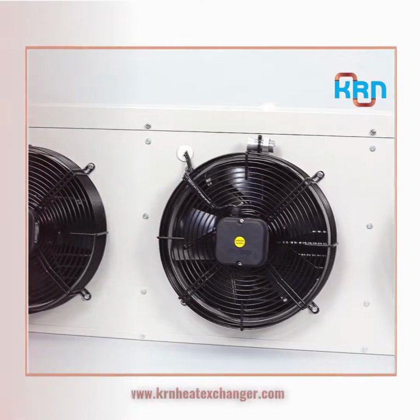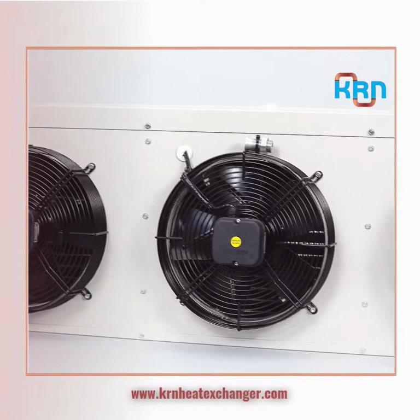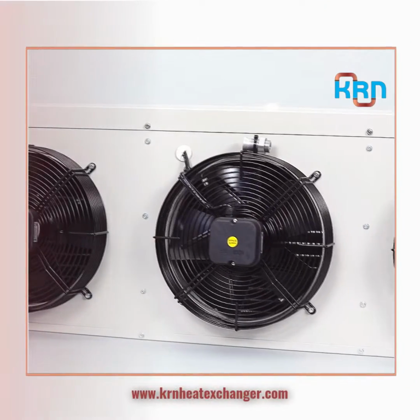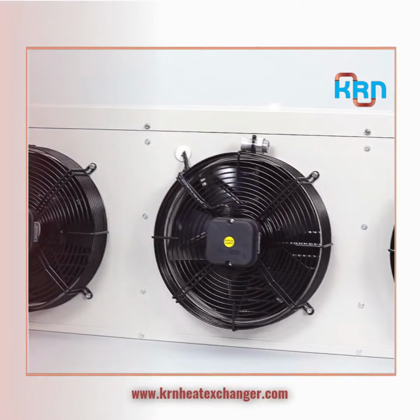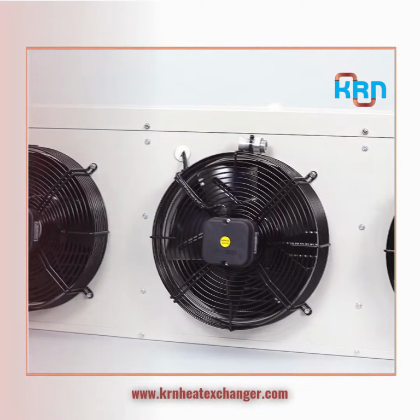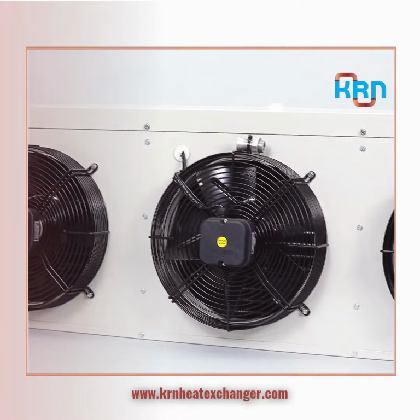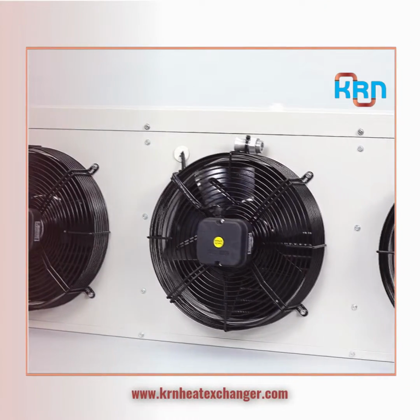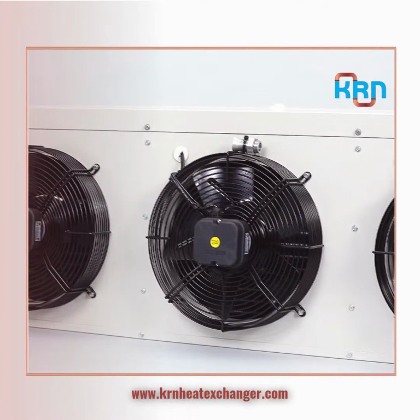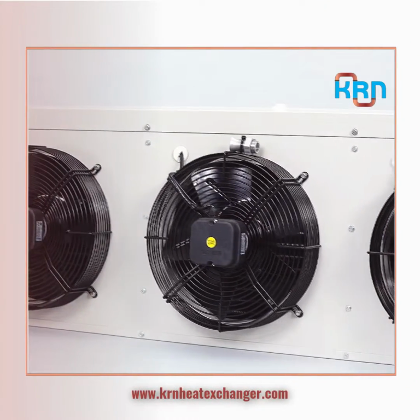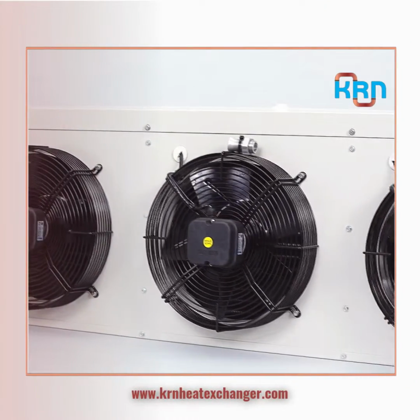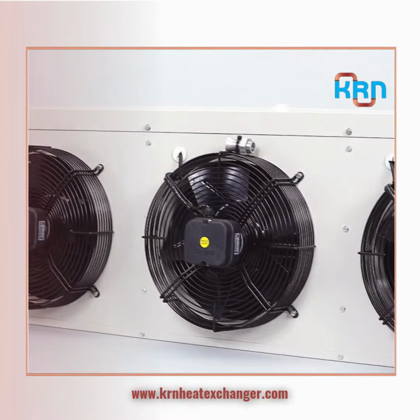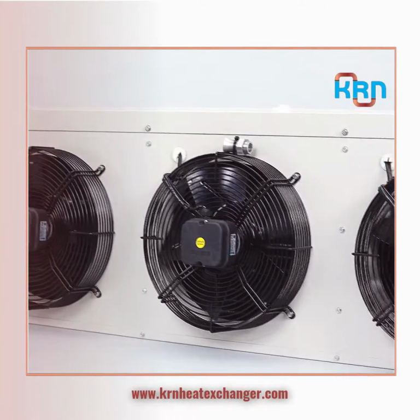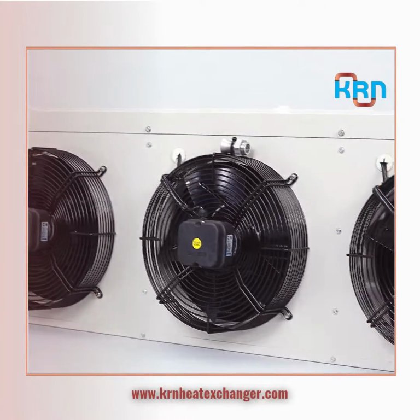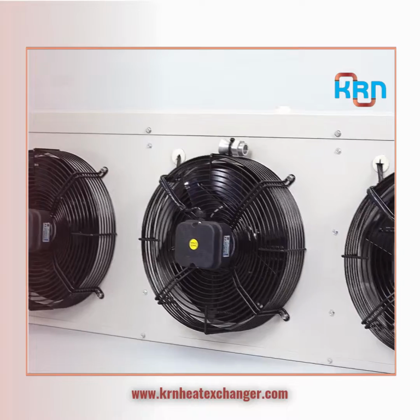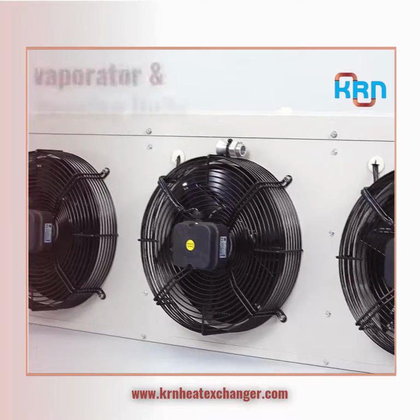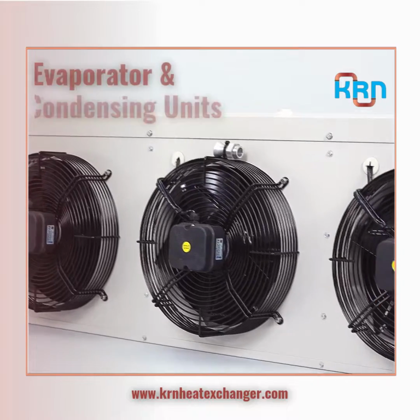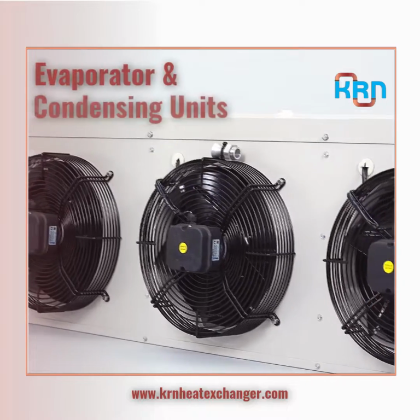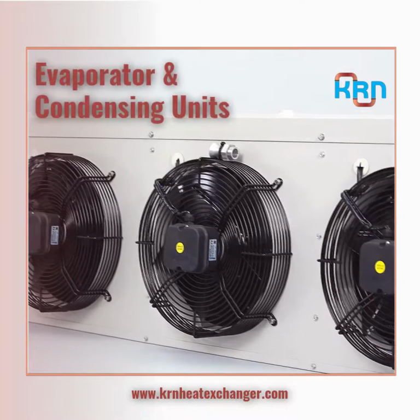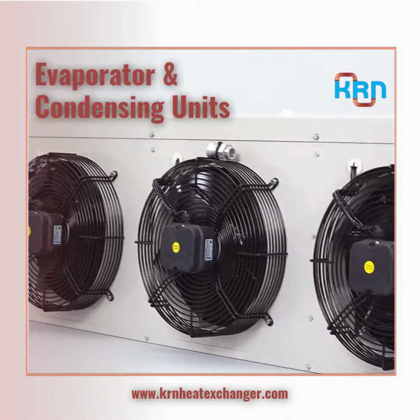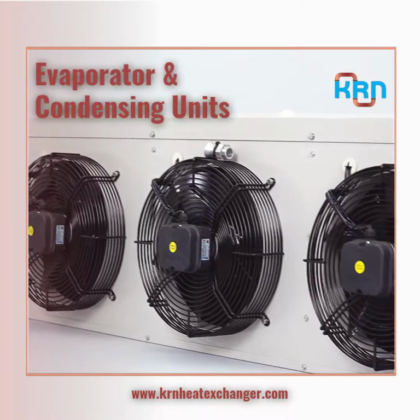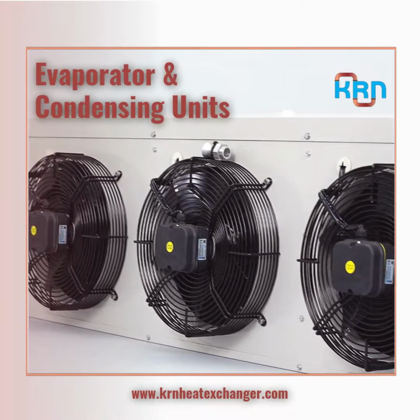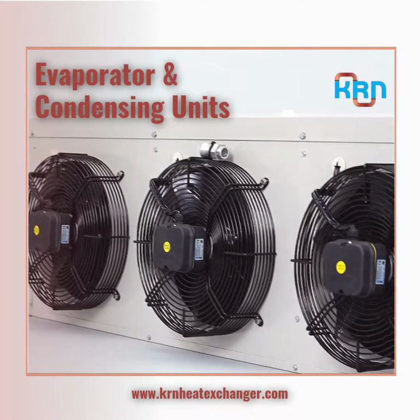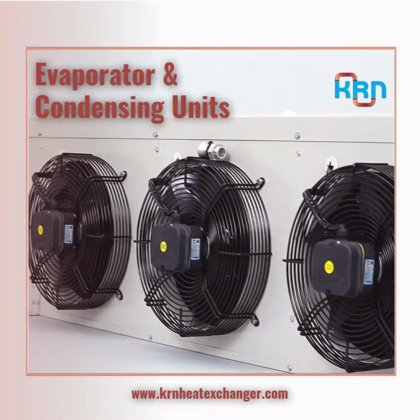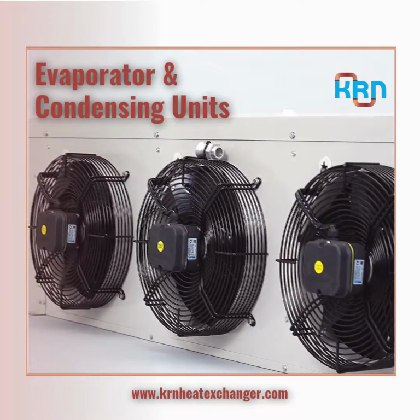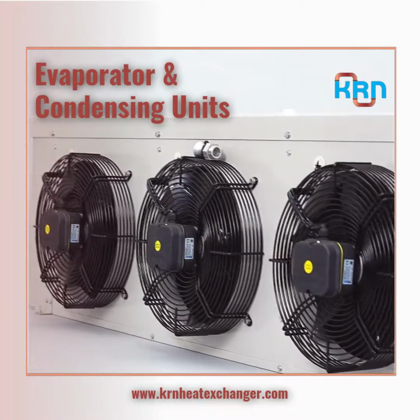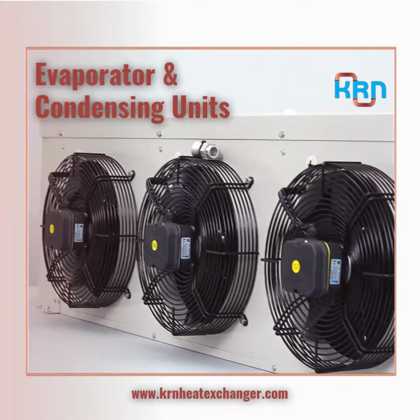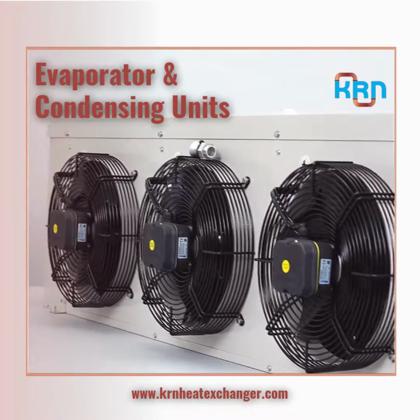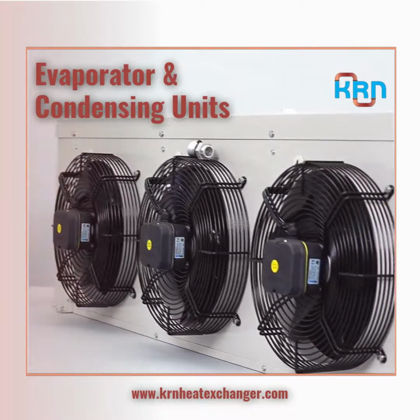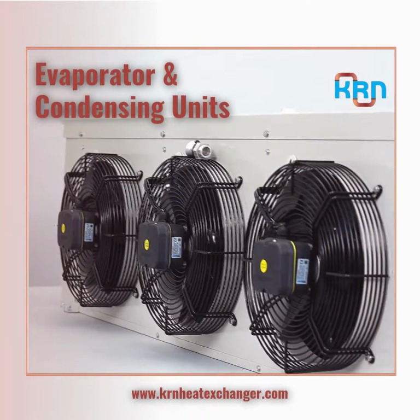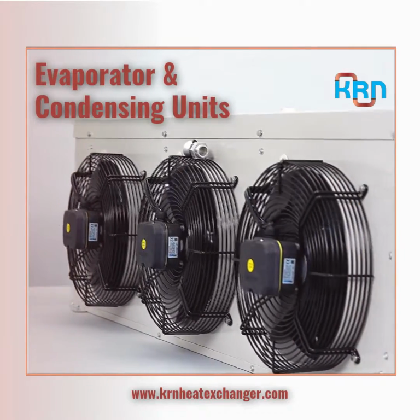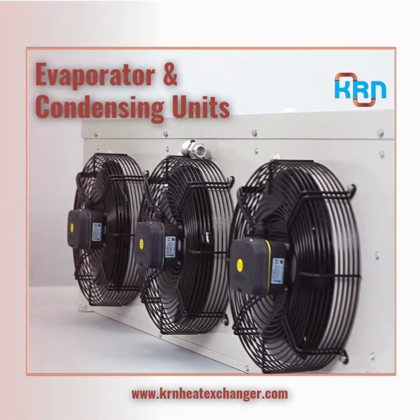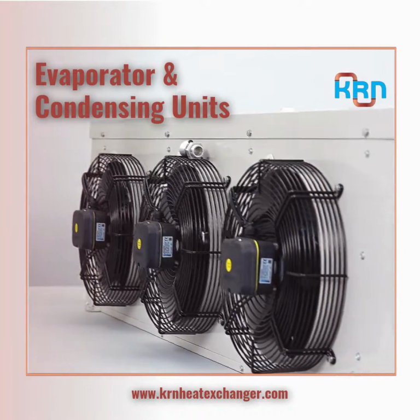We also manufacture evaporator and condensing units for some of the biggest OEMs in the HVAC industry.